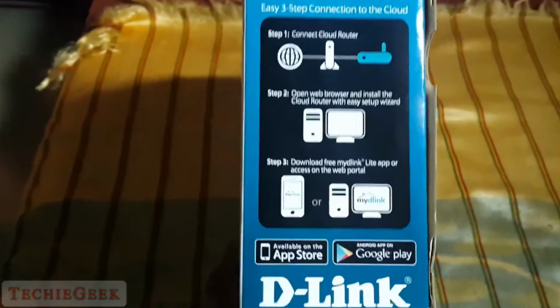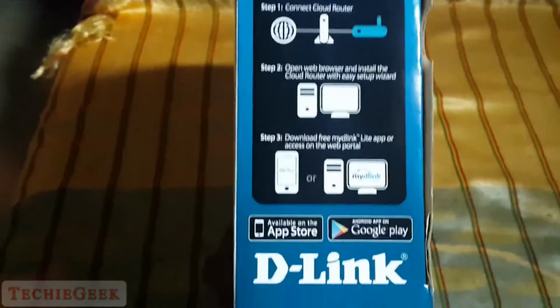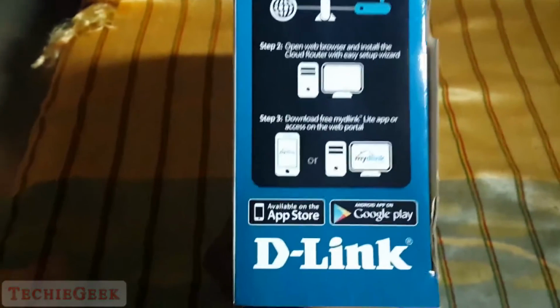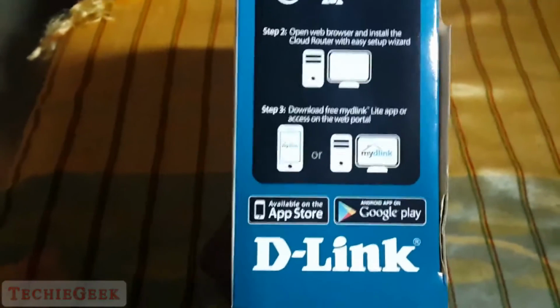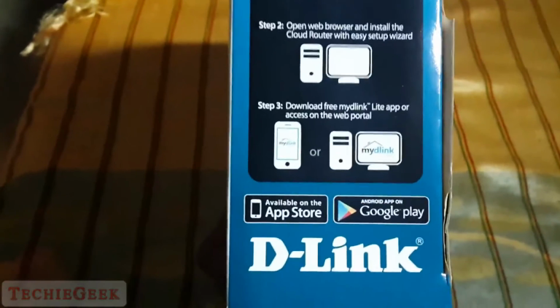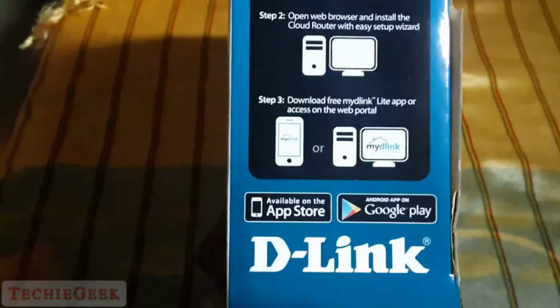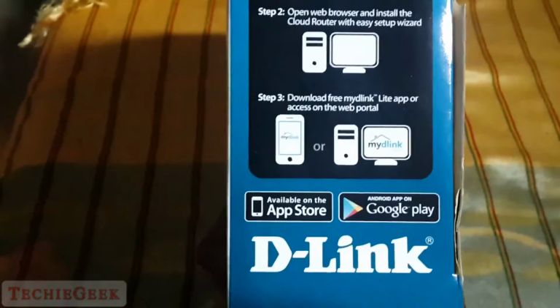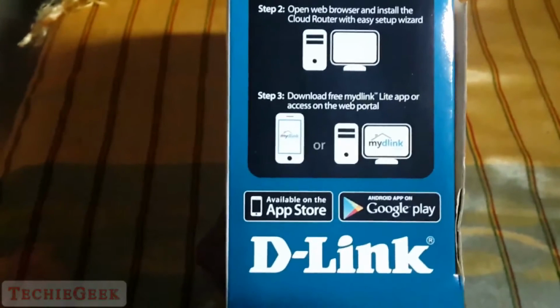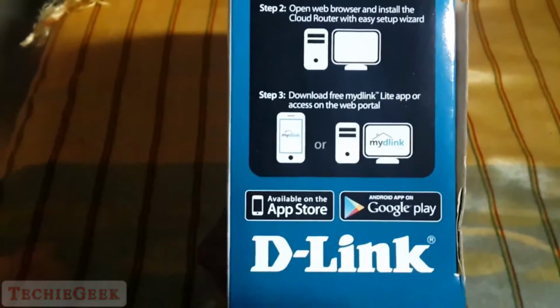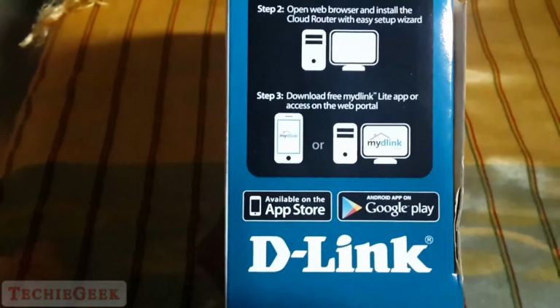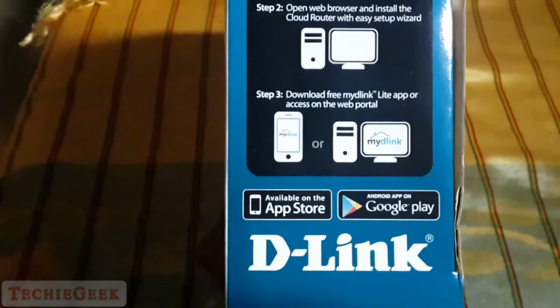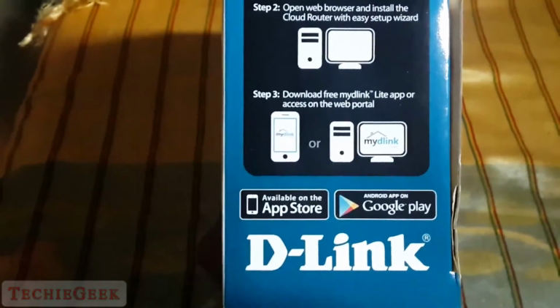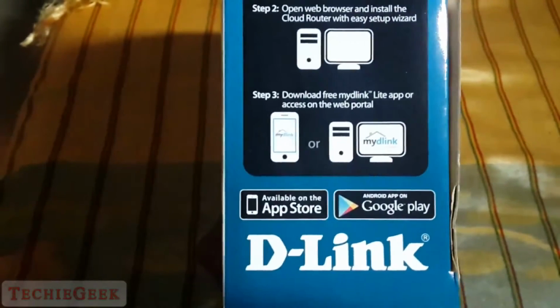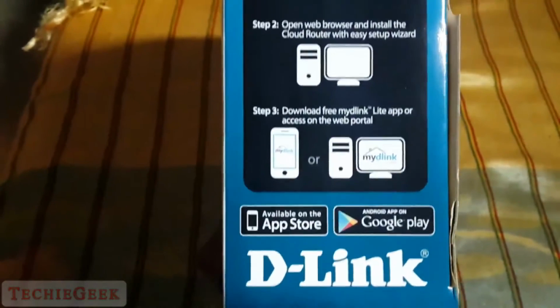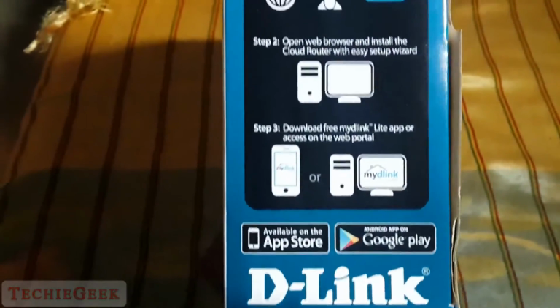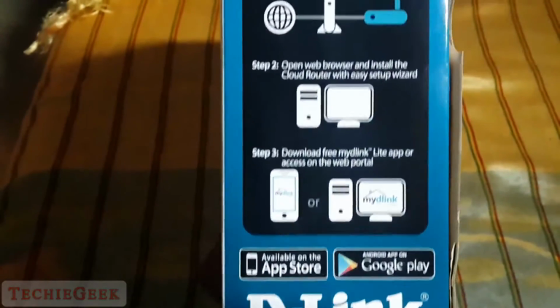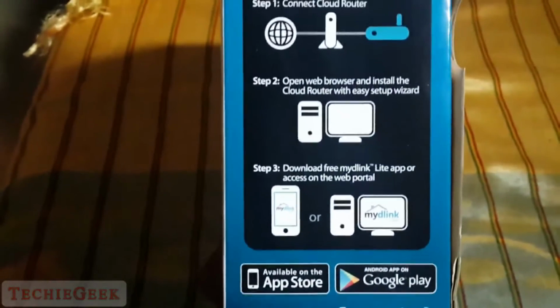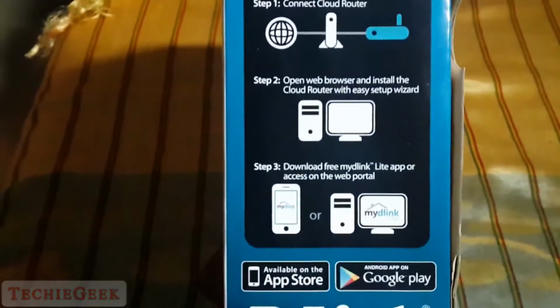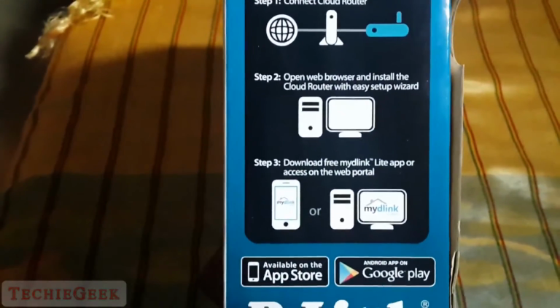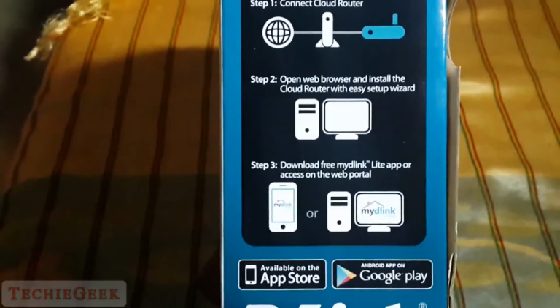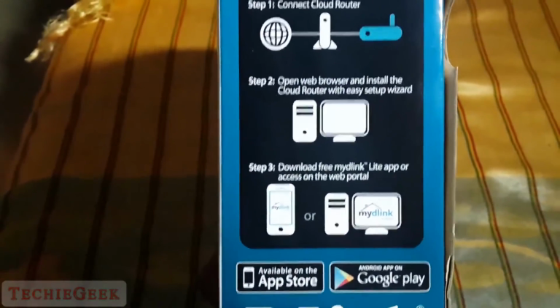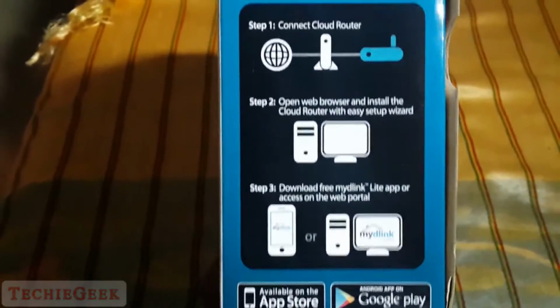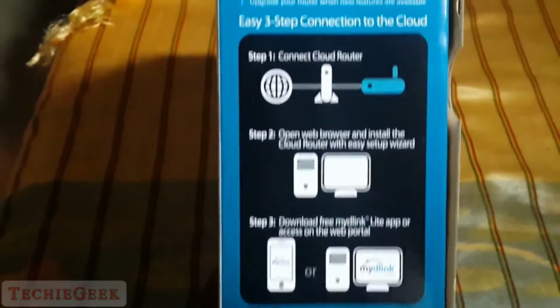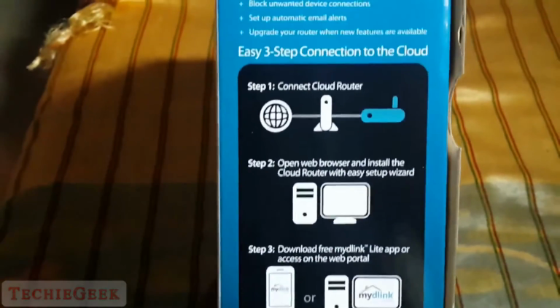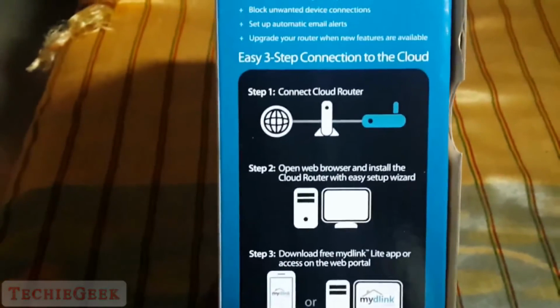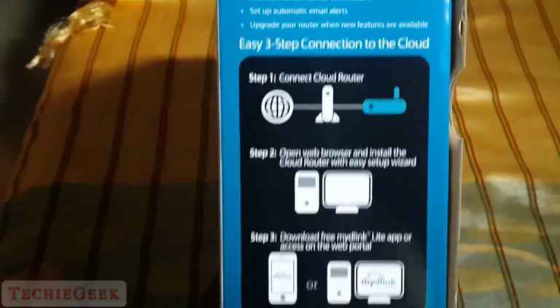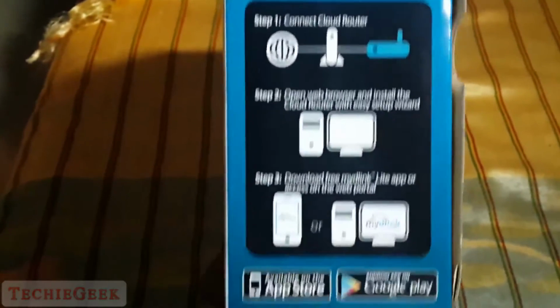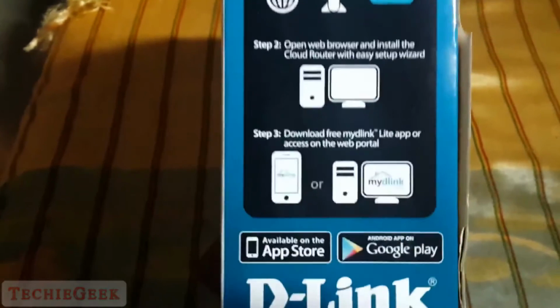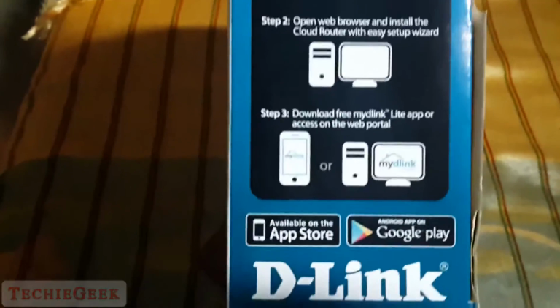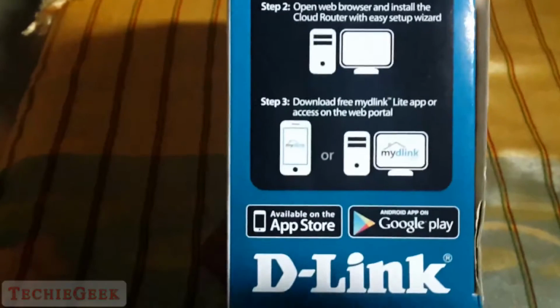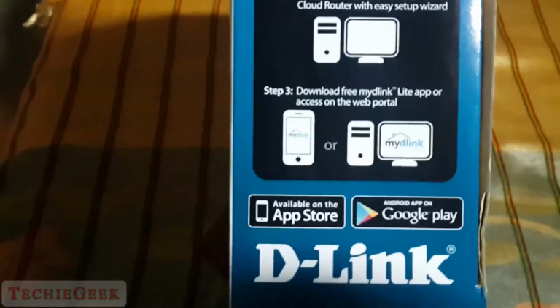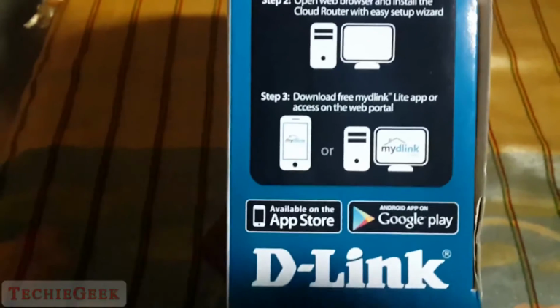The packaging is pretty nice, and on the side of the box it shows how the setup works. It works with the myD-Link app, which is available on both the Android and iOS store.